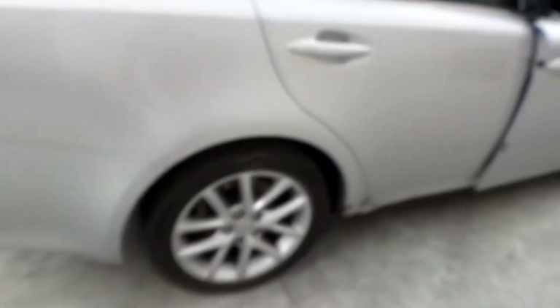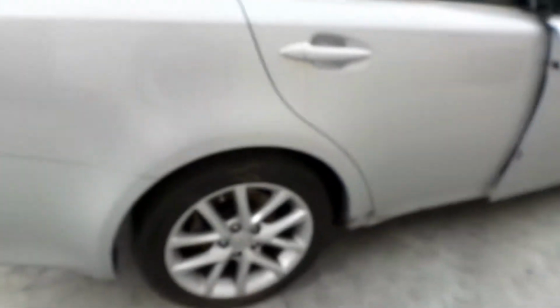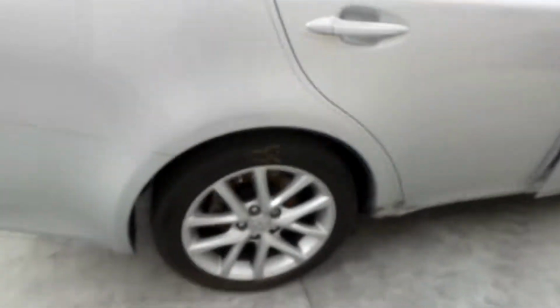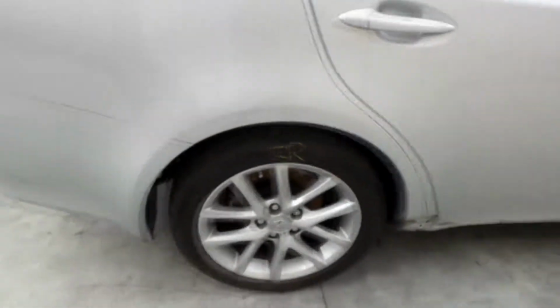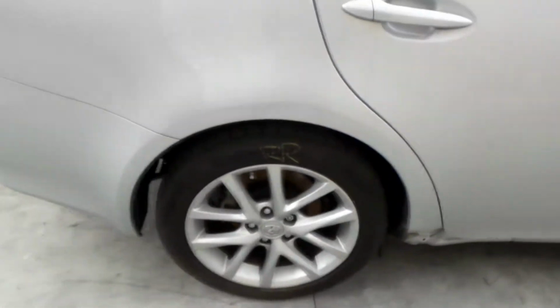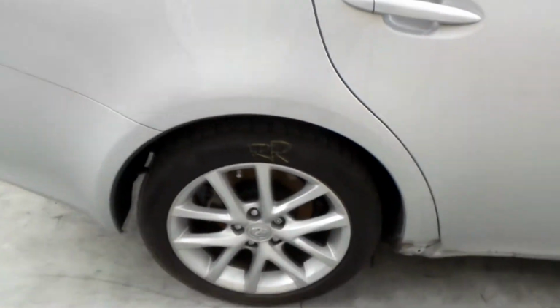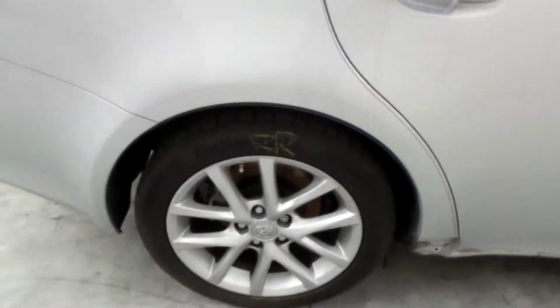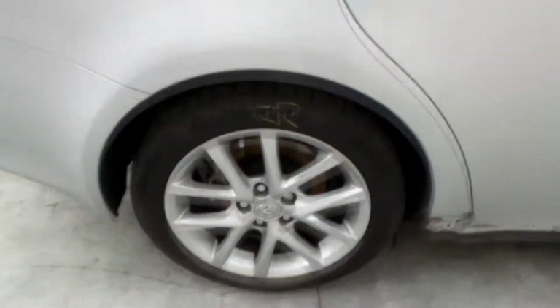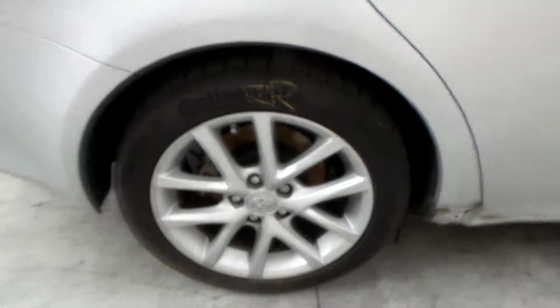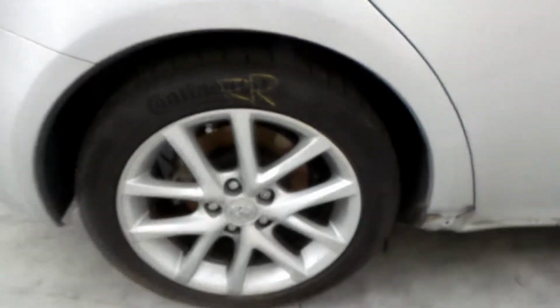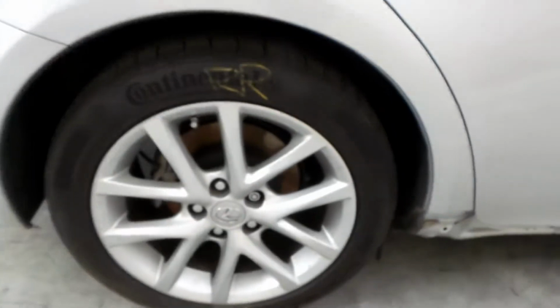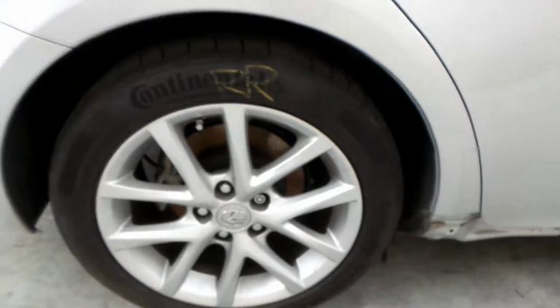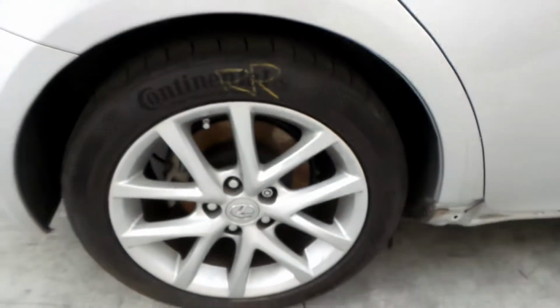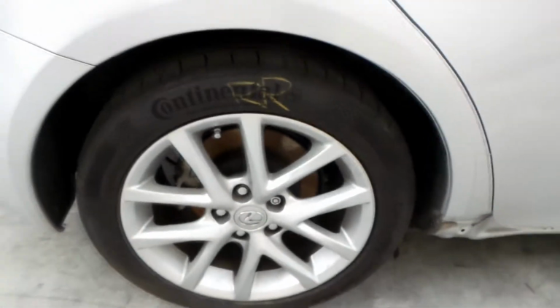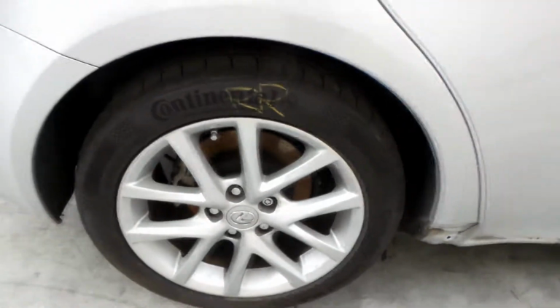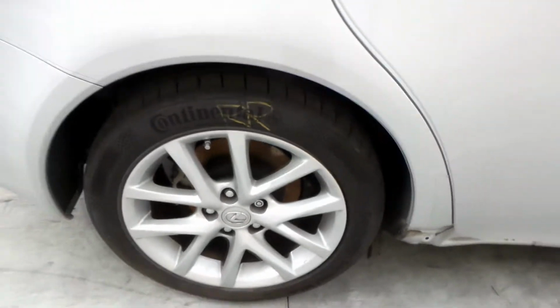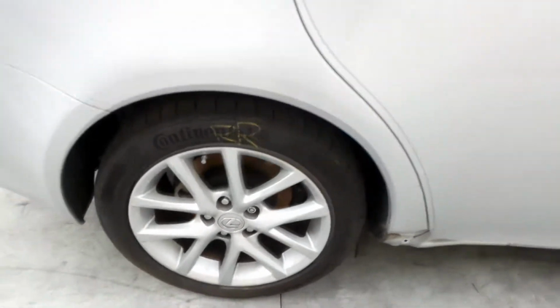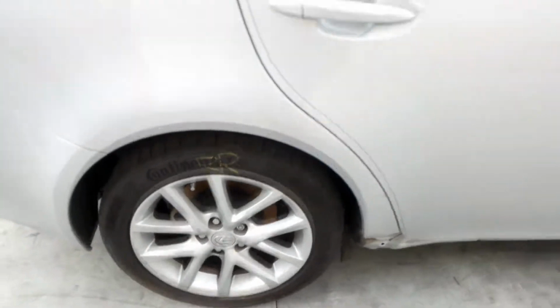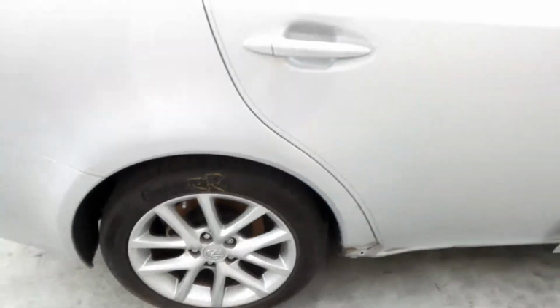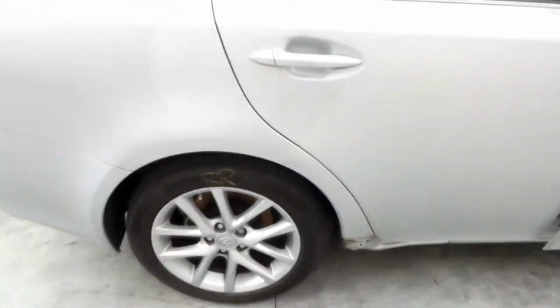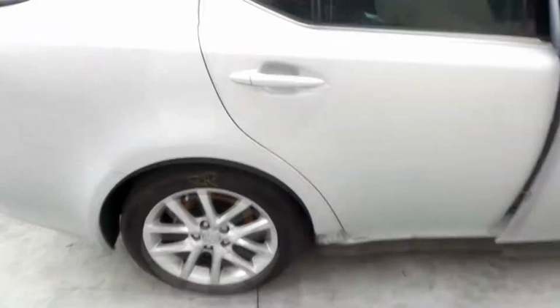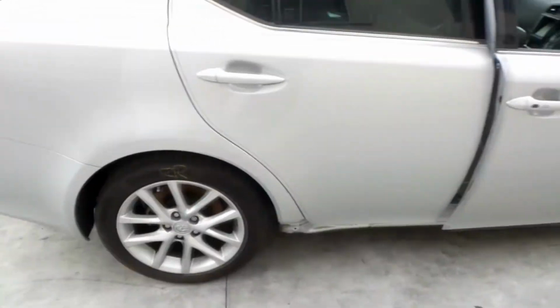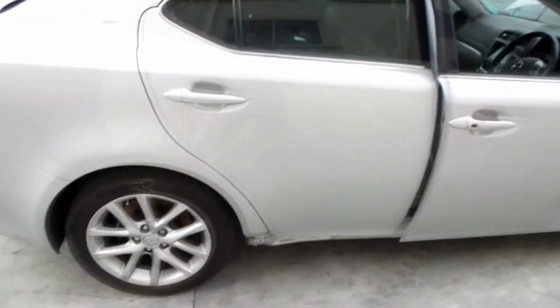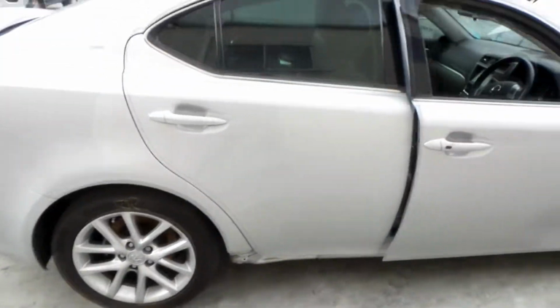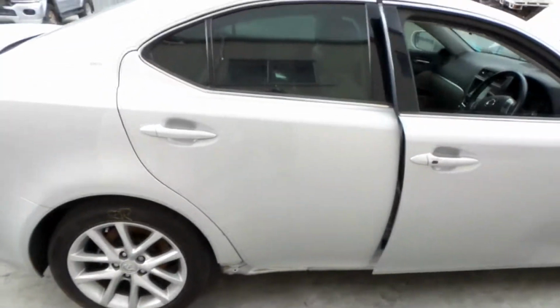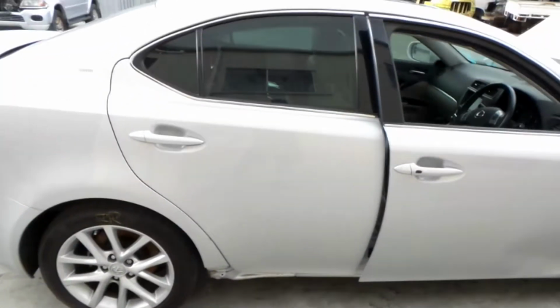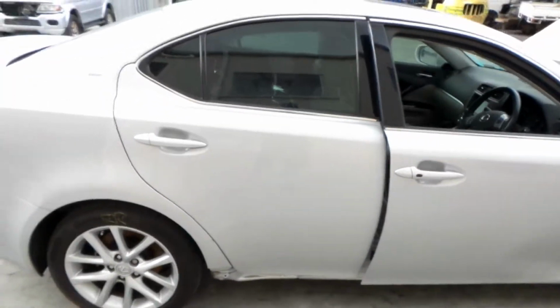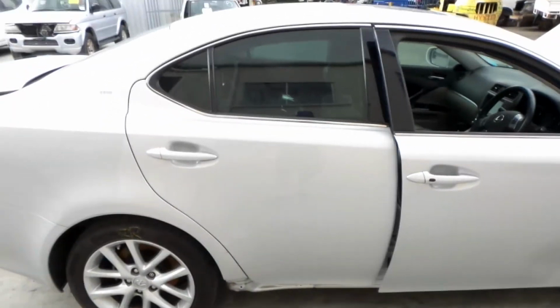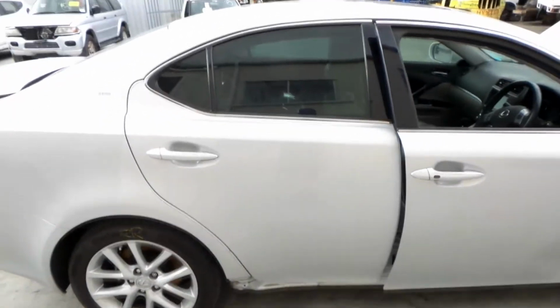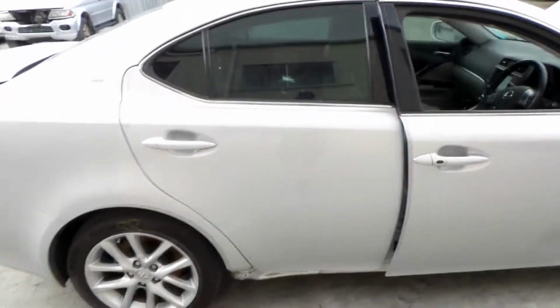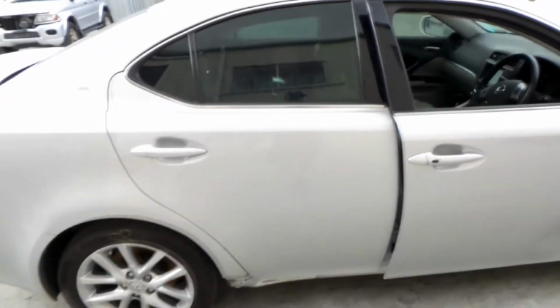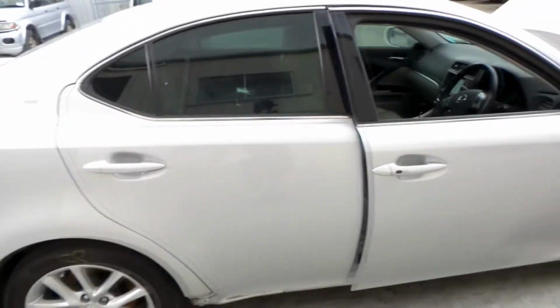Right rear 17 inch factory alloy mag with a good tyre. Right rear door appears to have no damage.